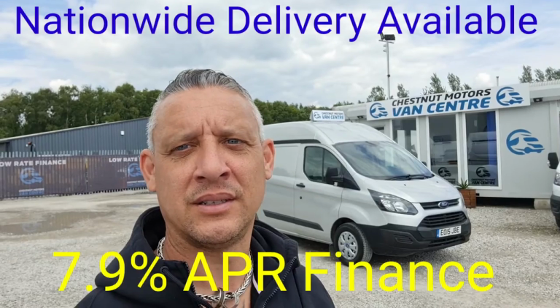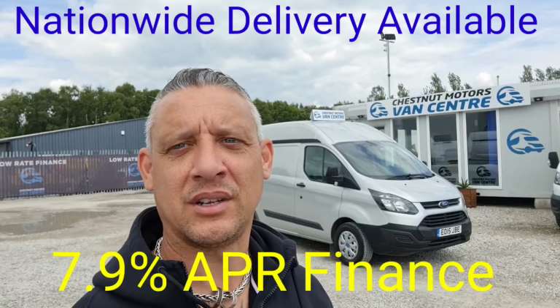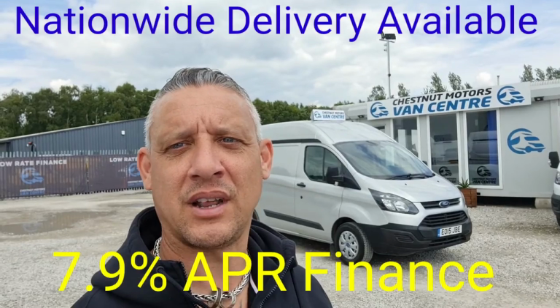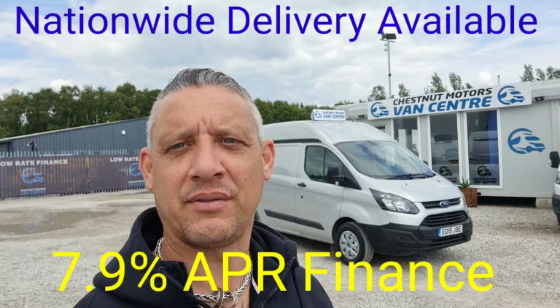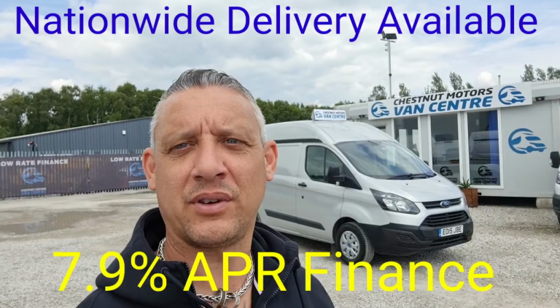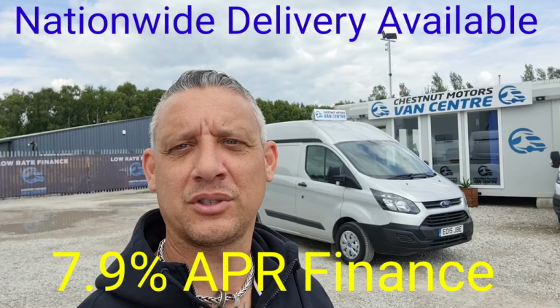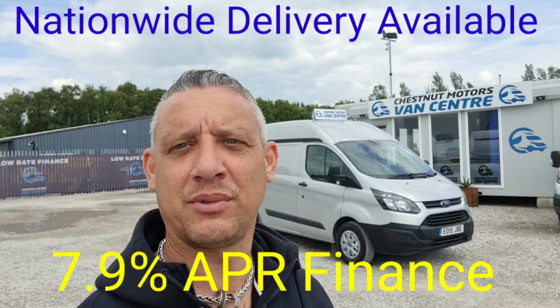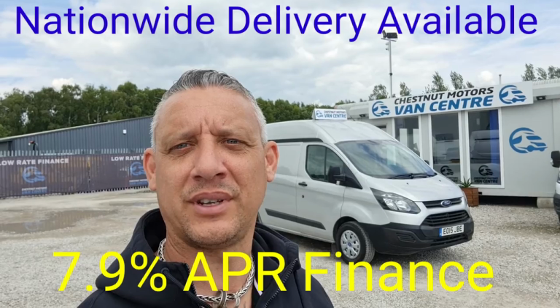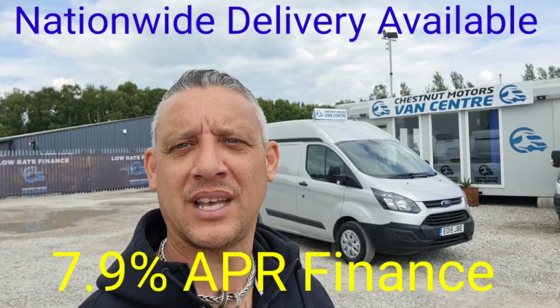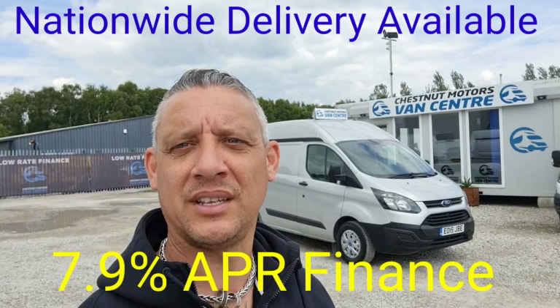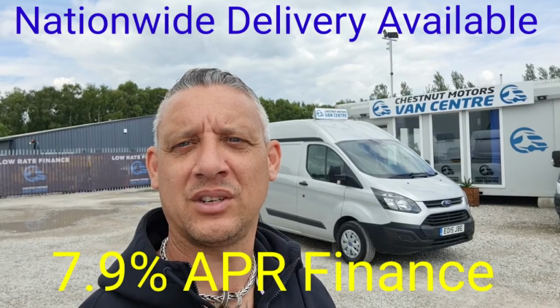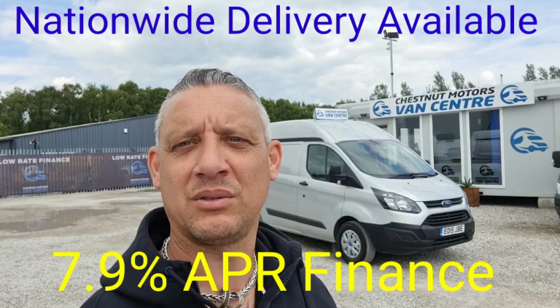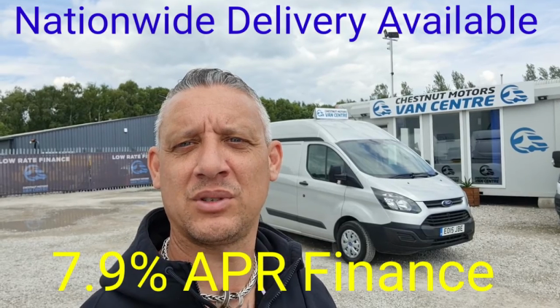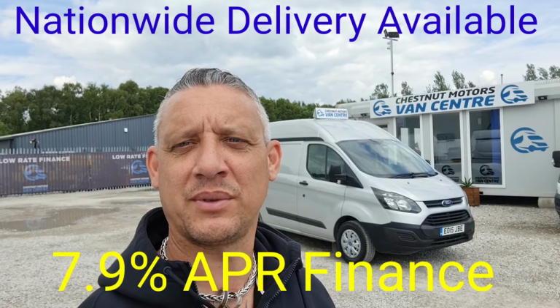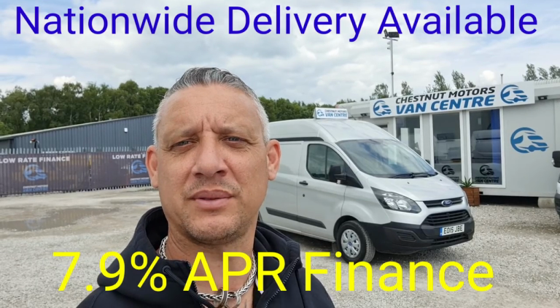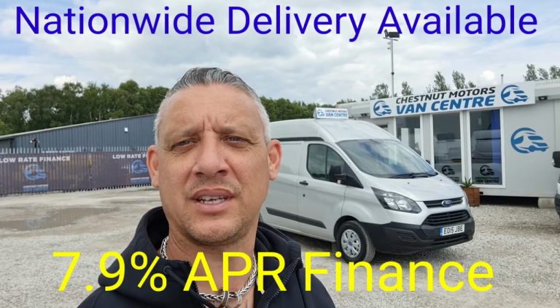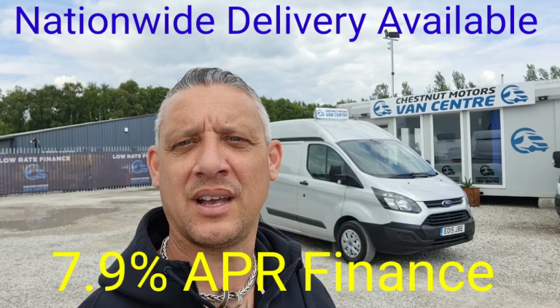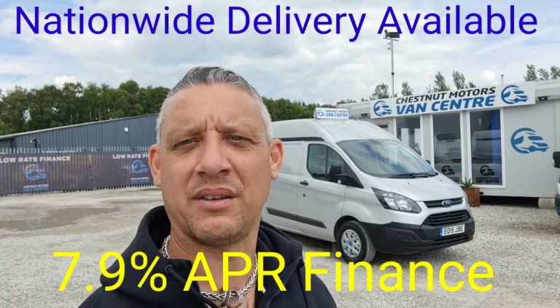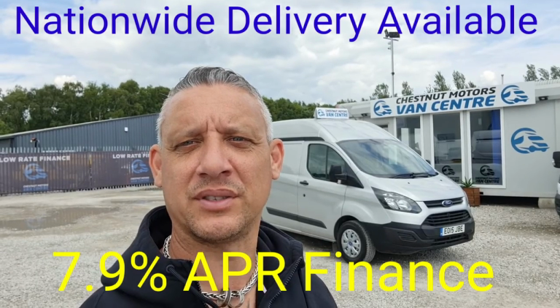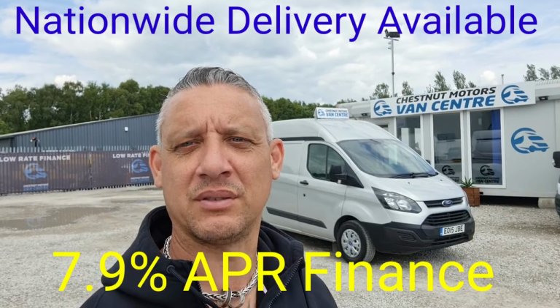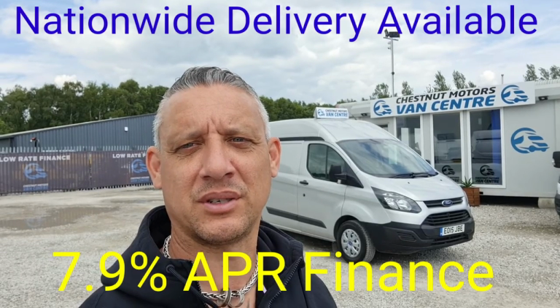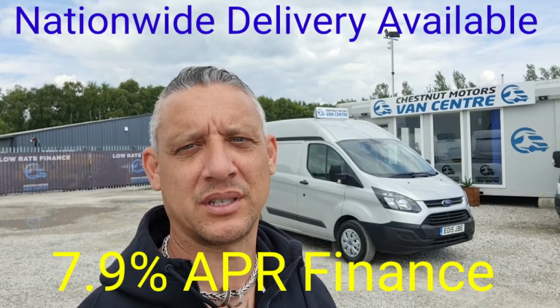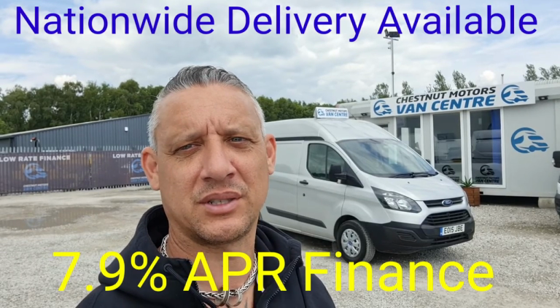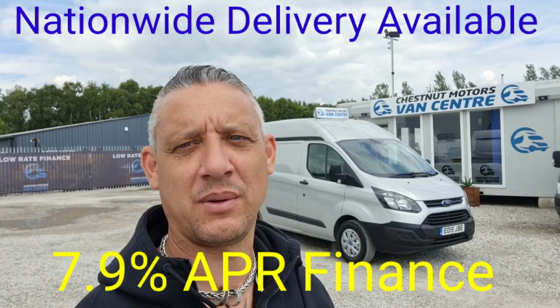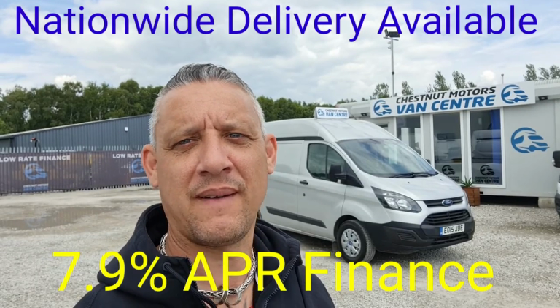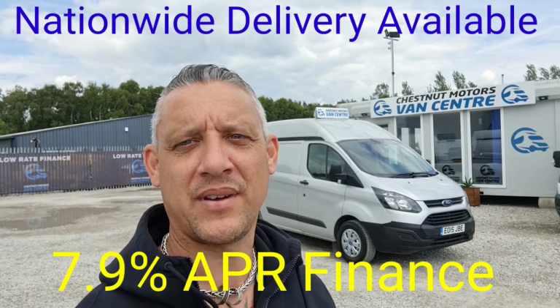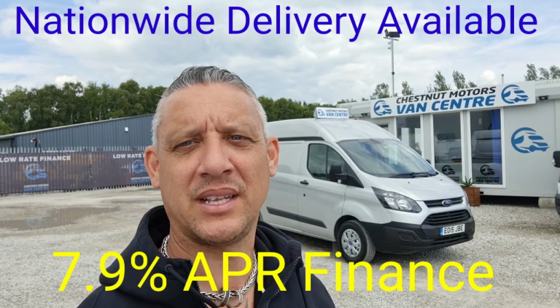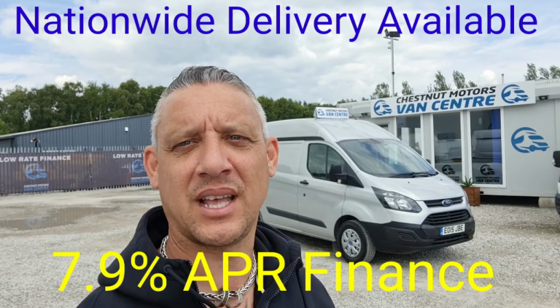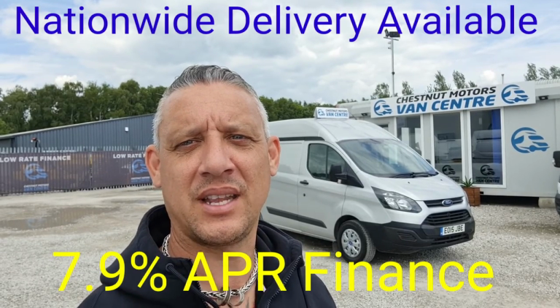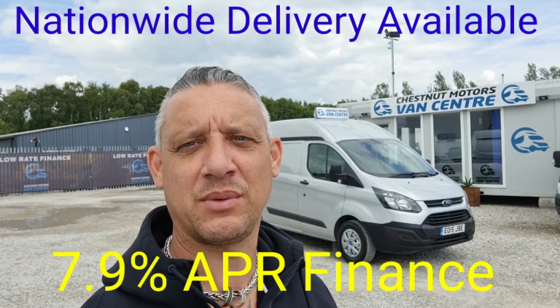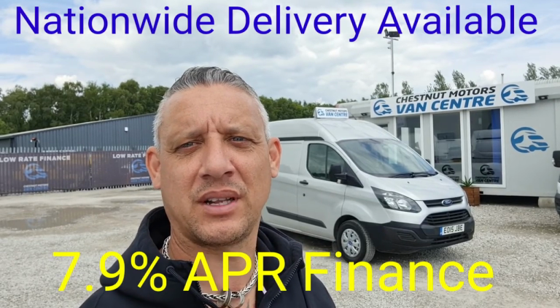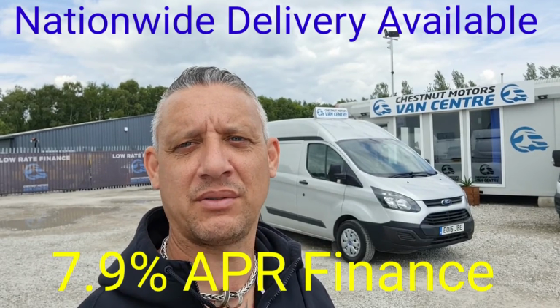So there you have it — a Transit Custom 310. It's going to come with a new MOT and a full service from ourselves too. Finance and nationwide delivery are also available.